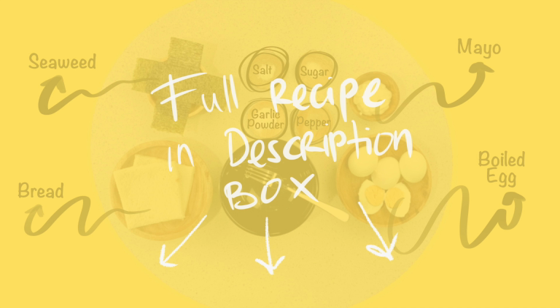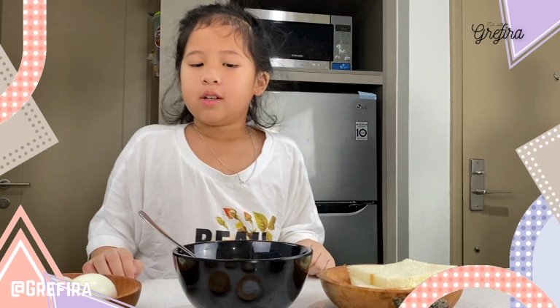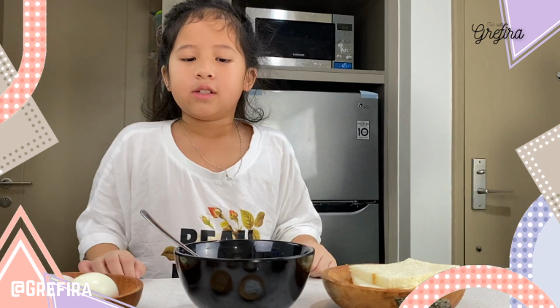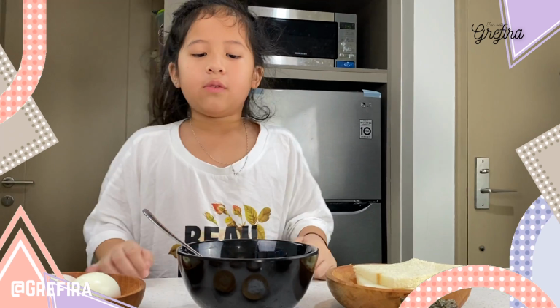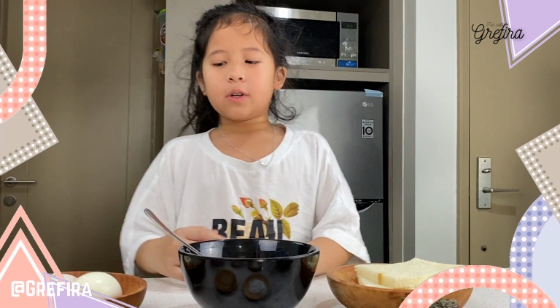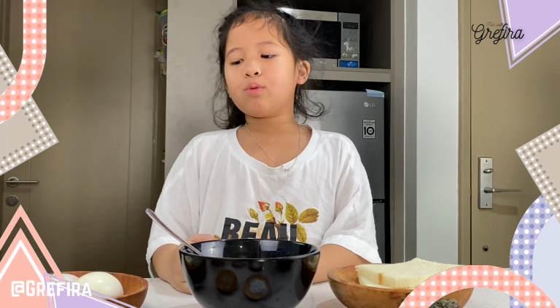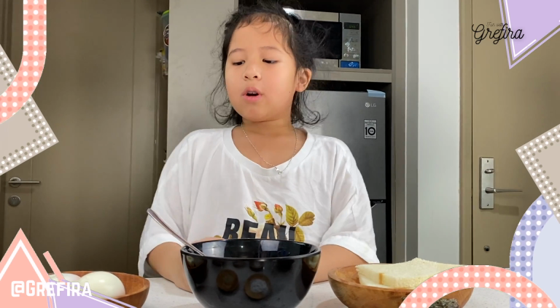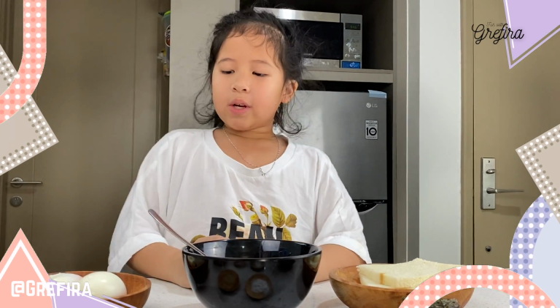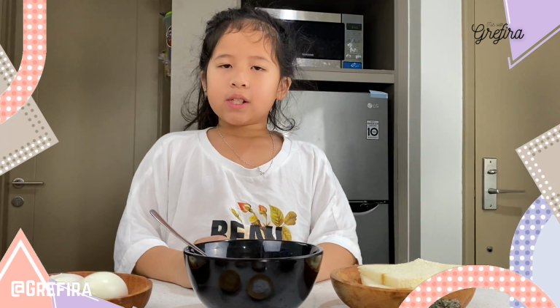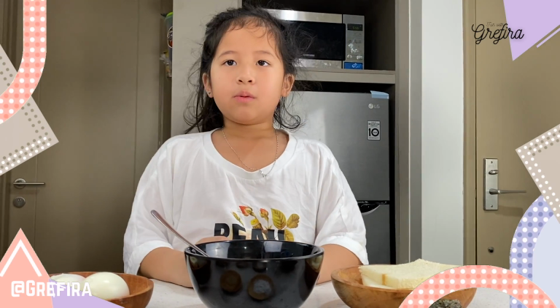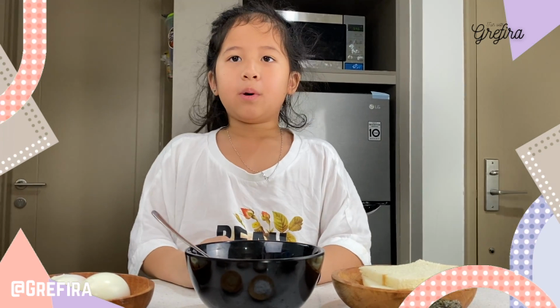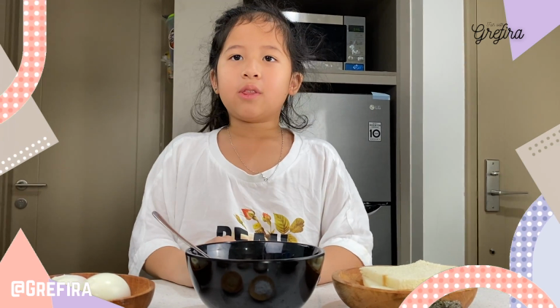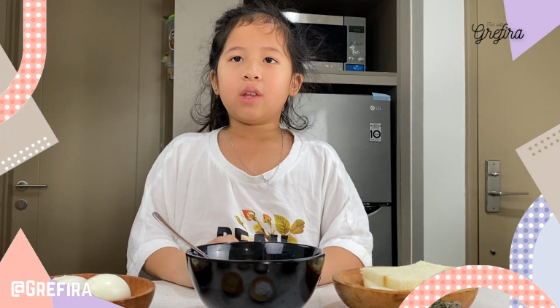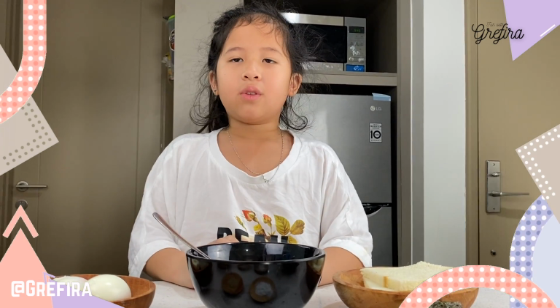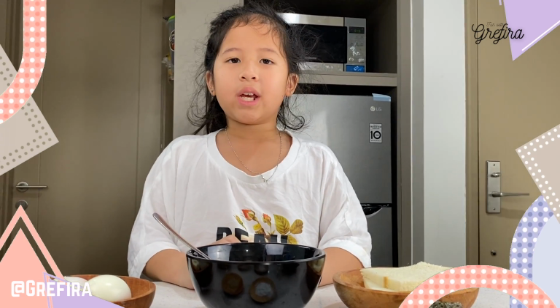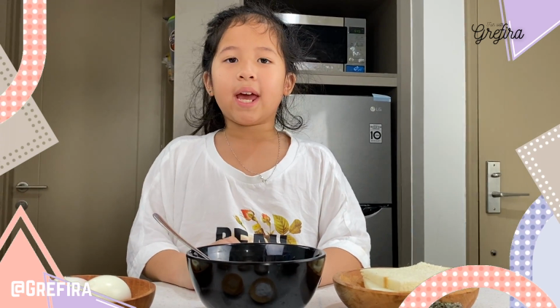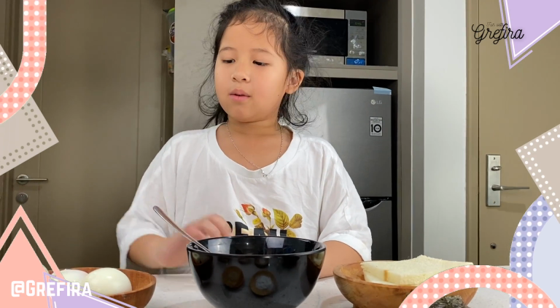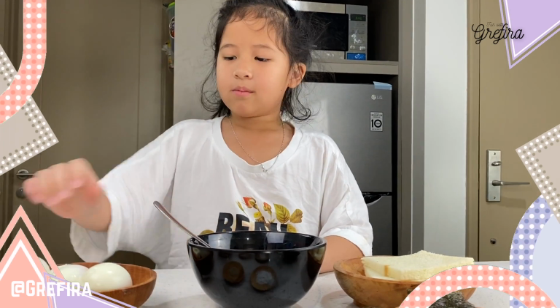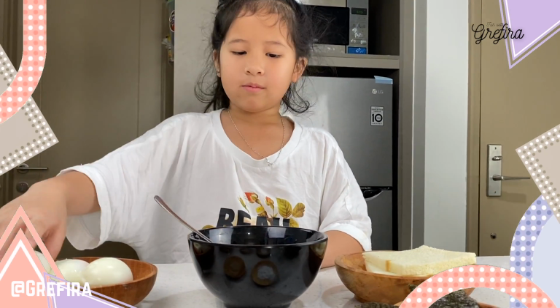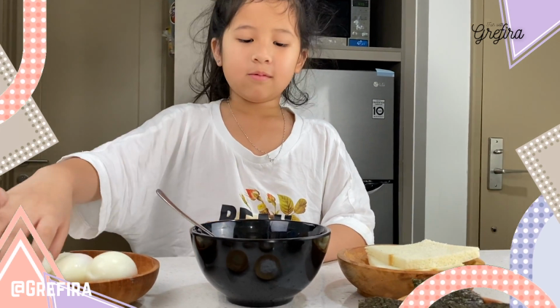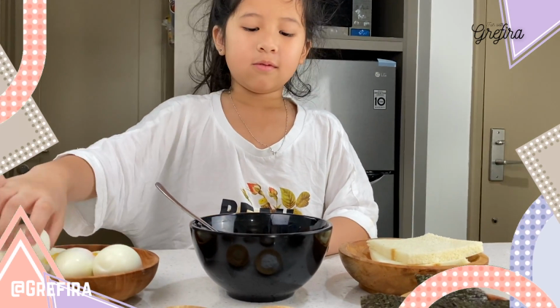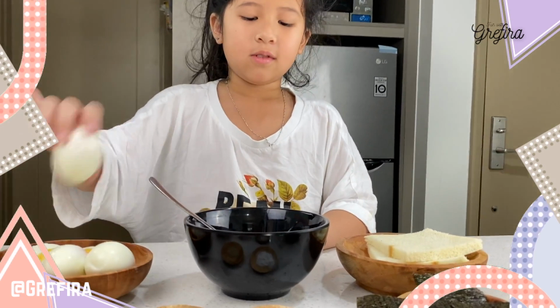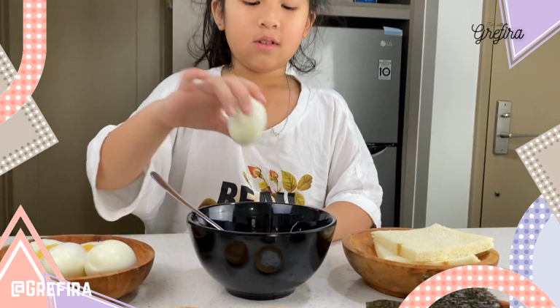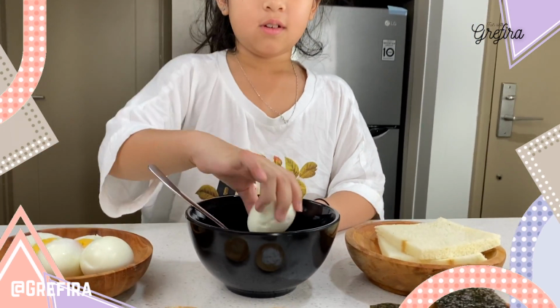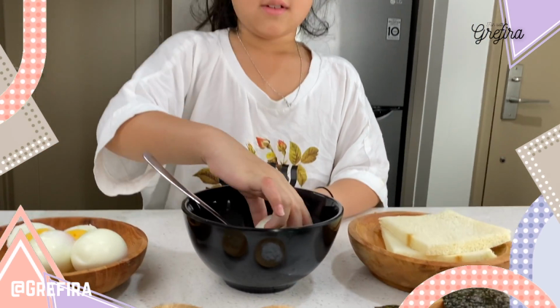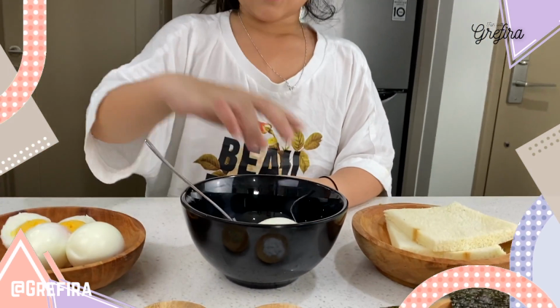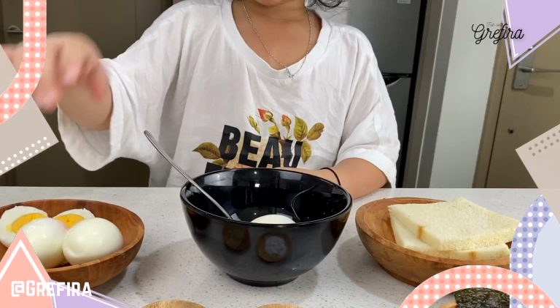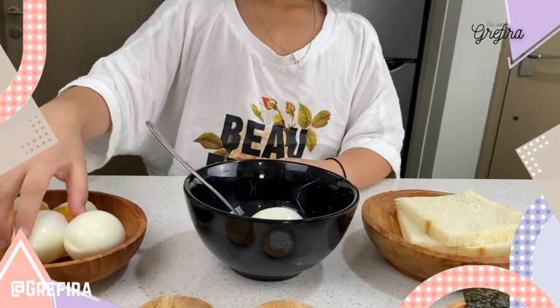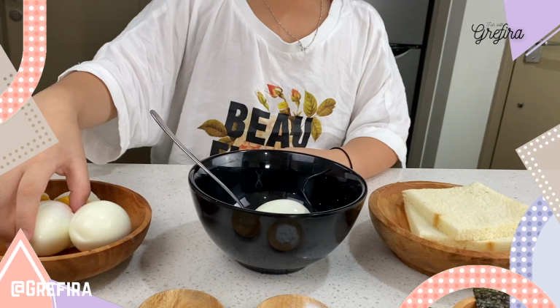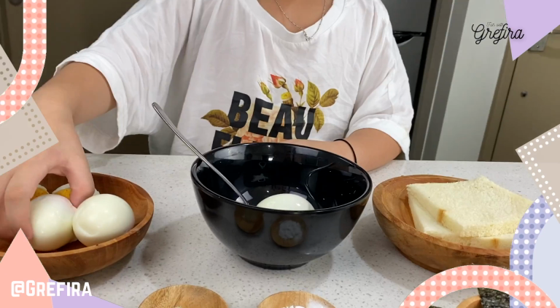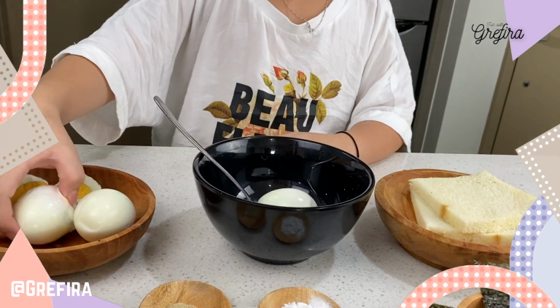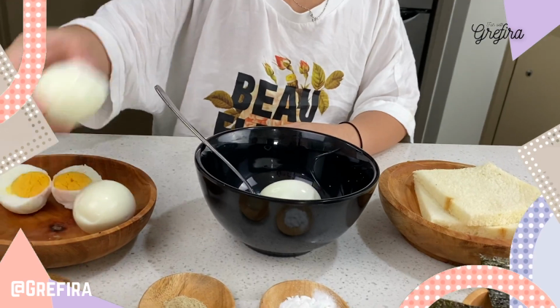First we're going to put the three eggs, then we smash it.